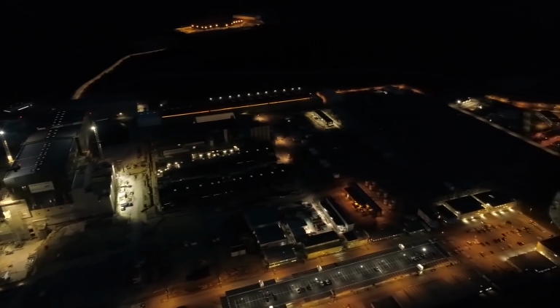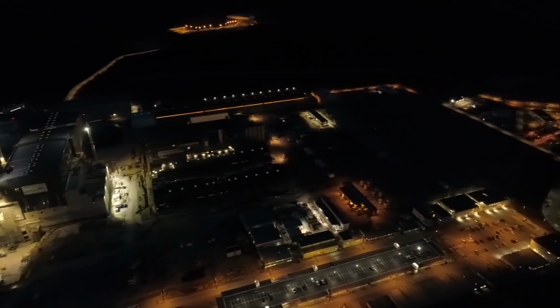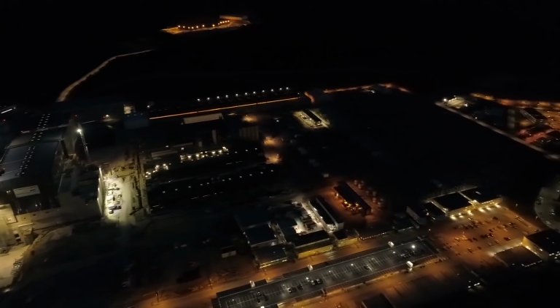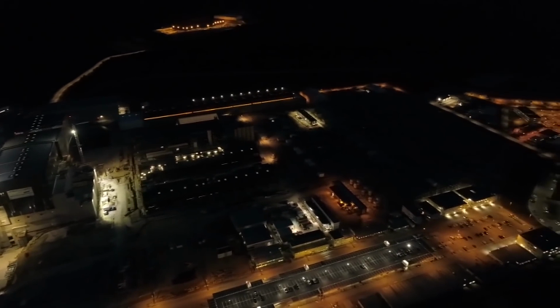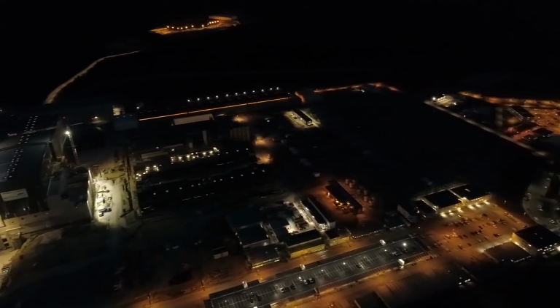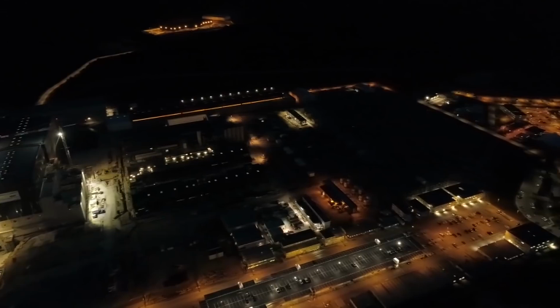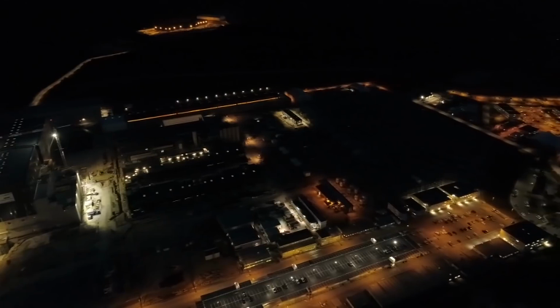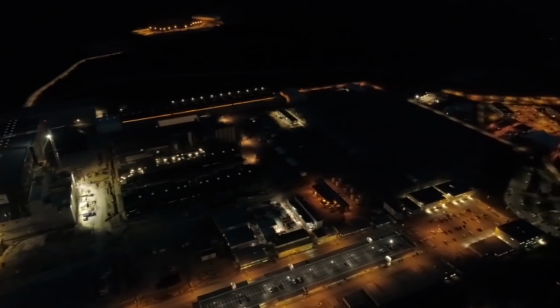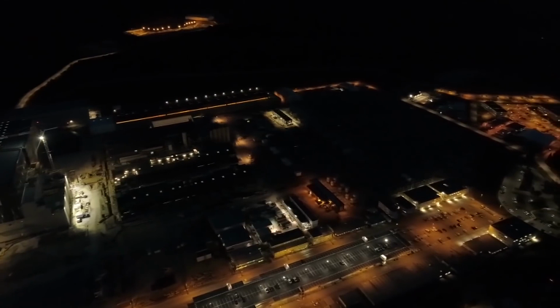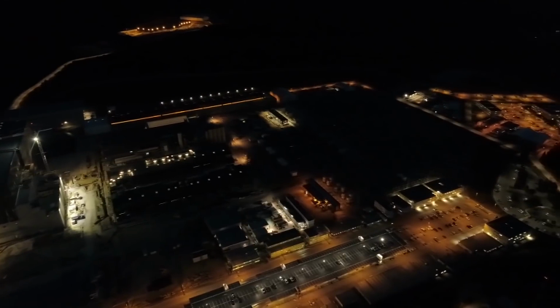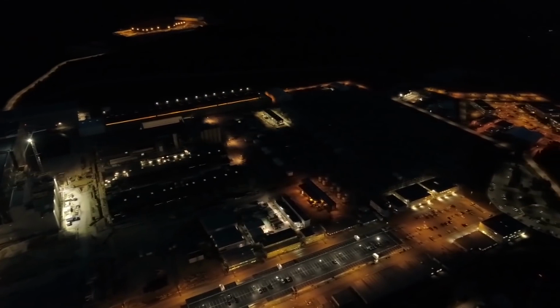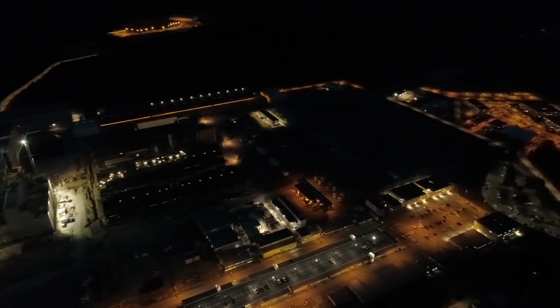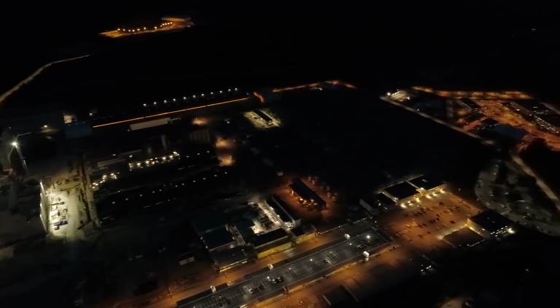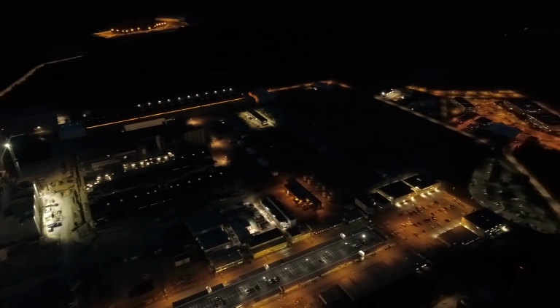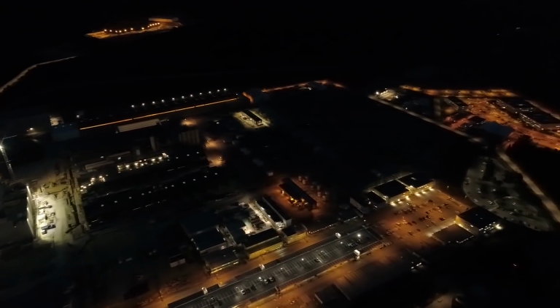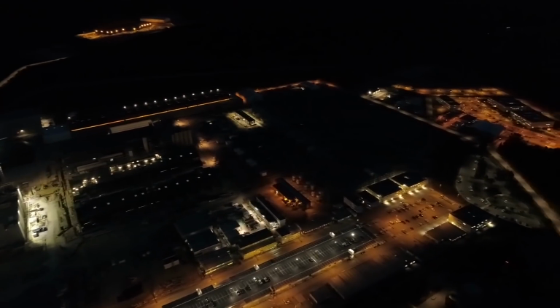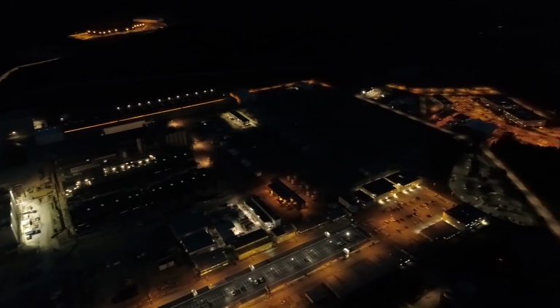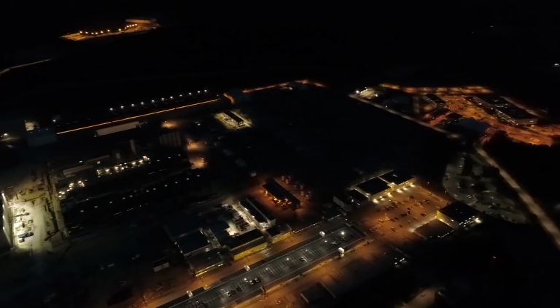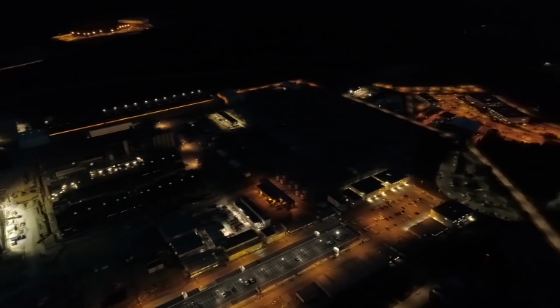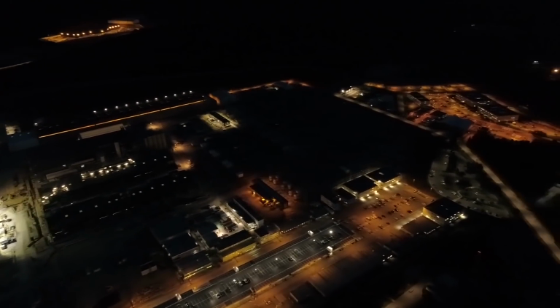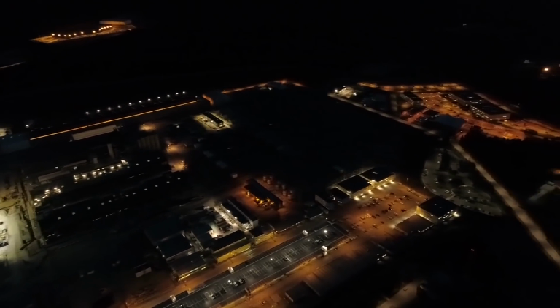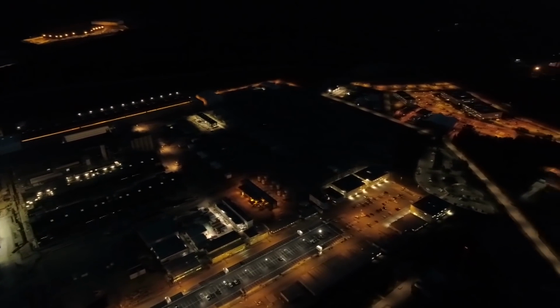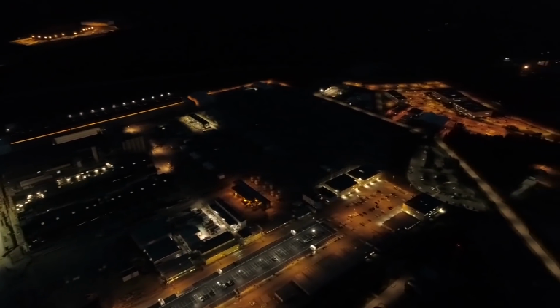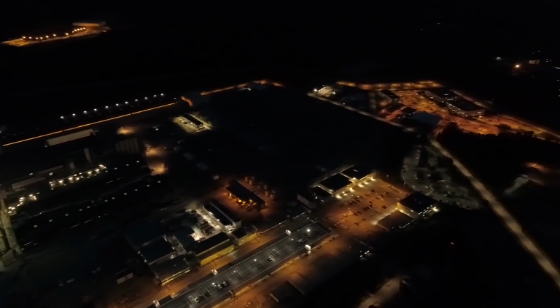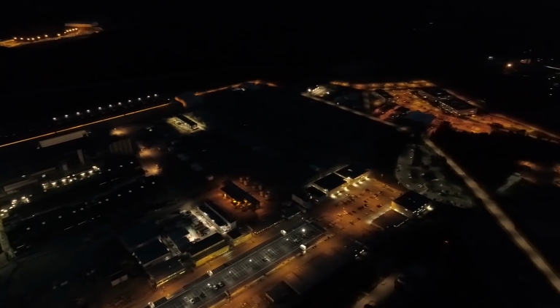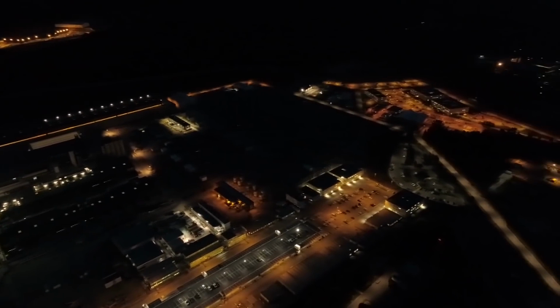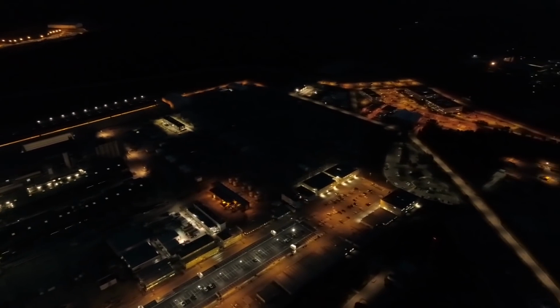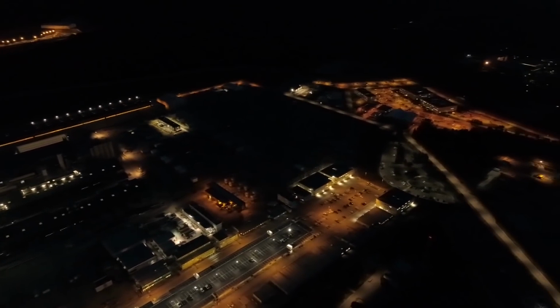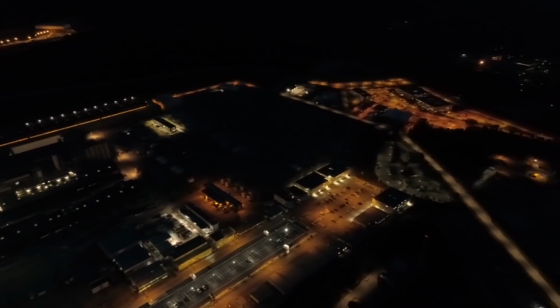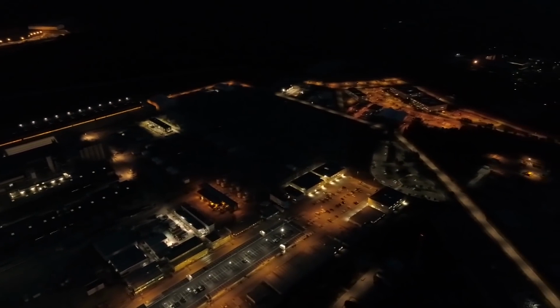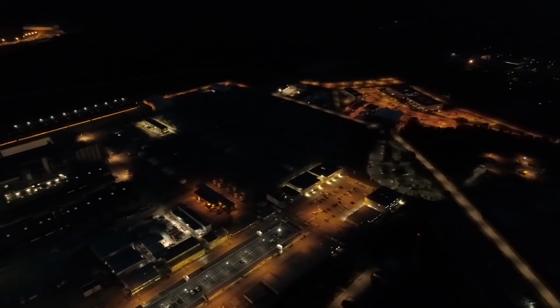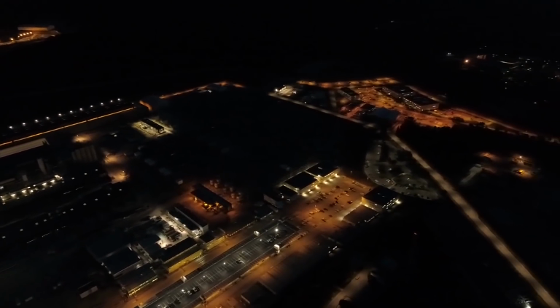But ITER never sleeps. A handful of people are keeping the site alive.